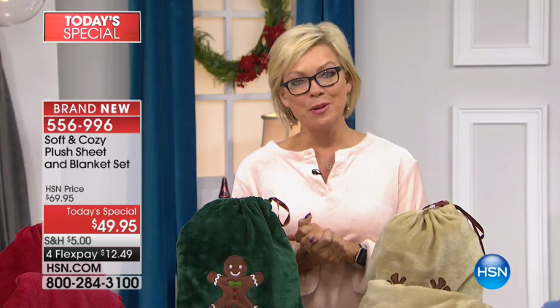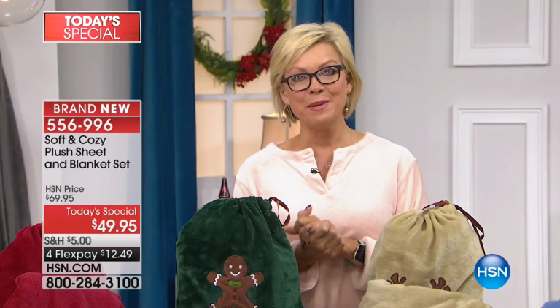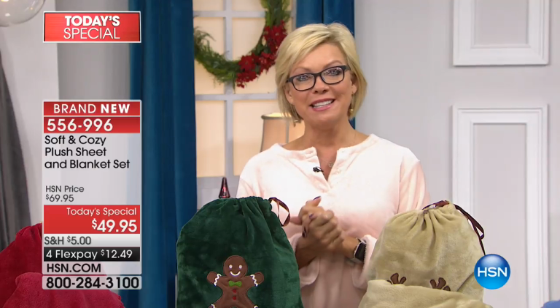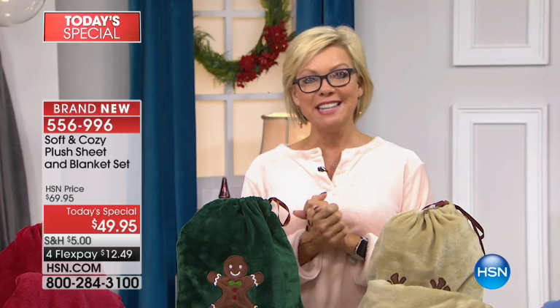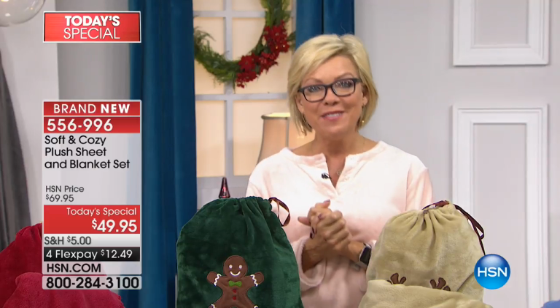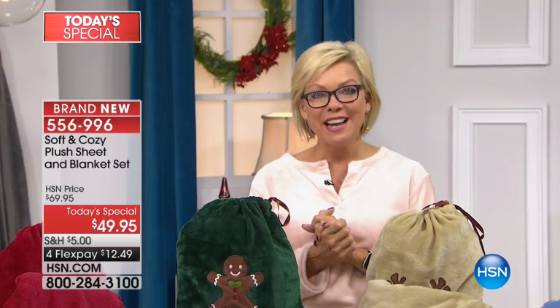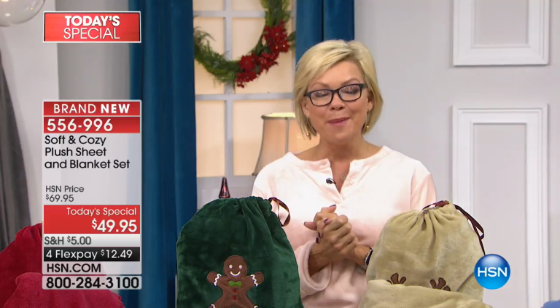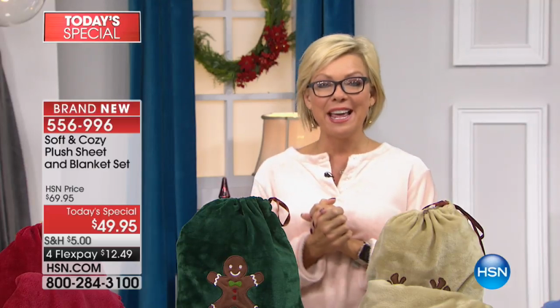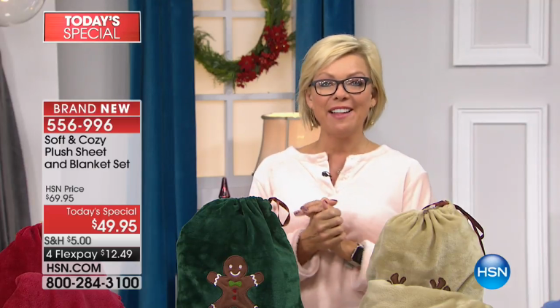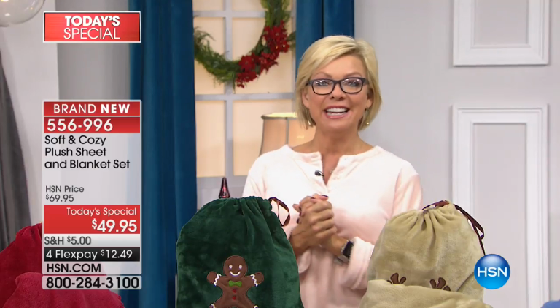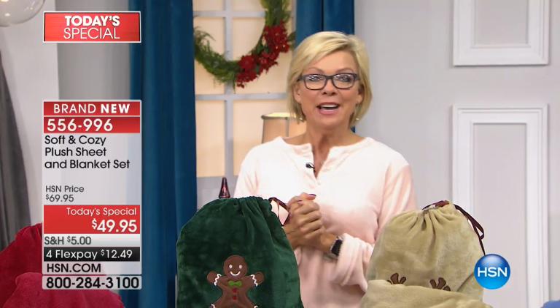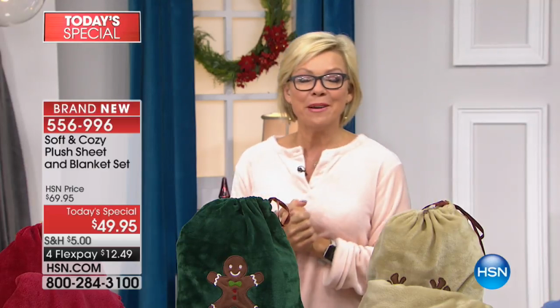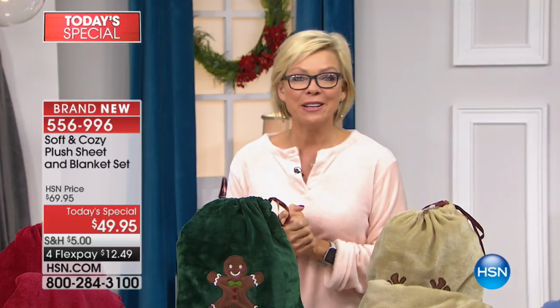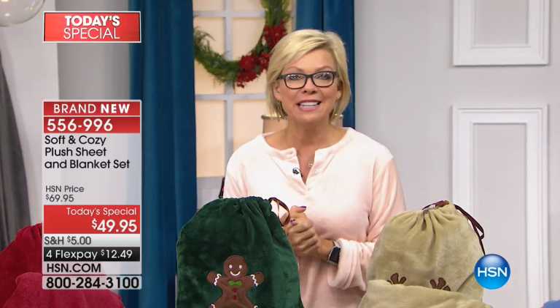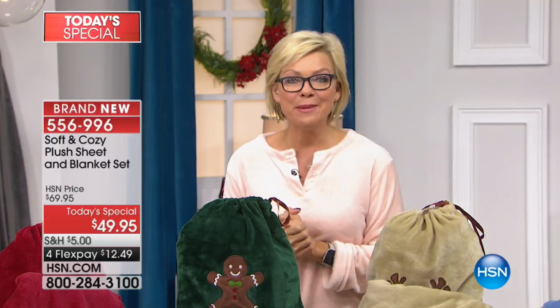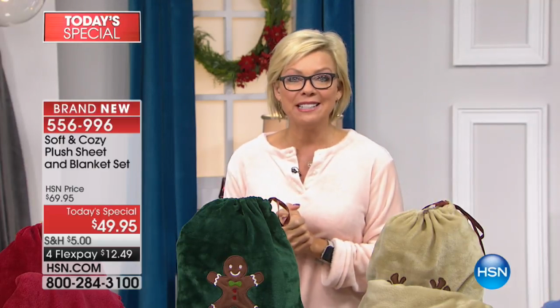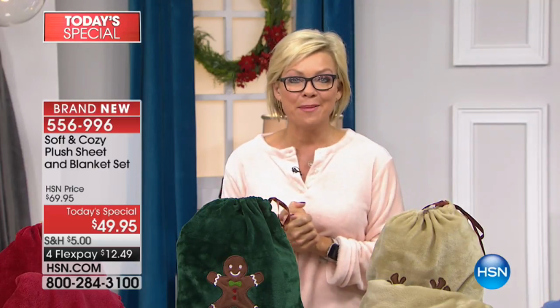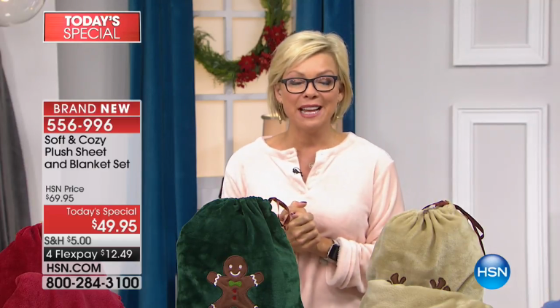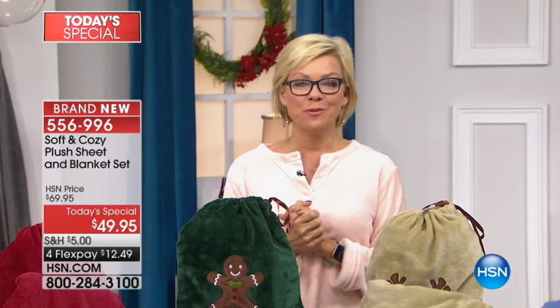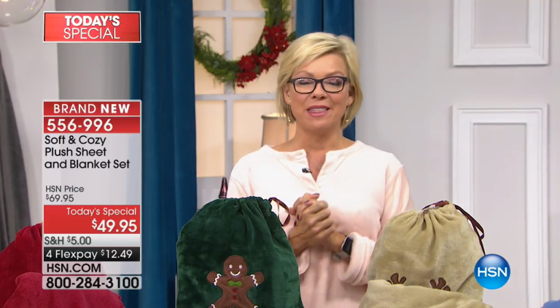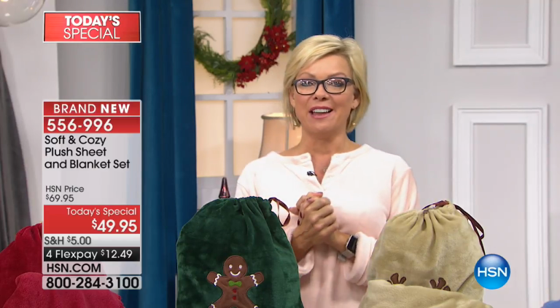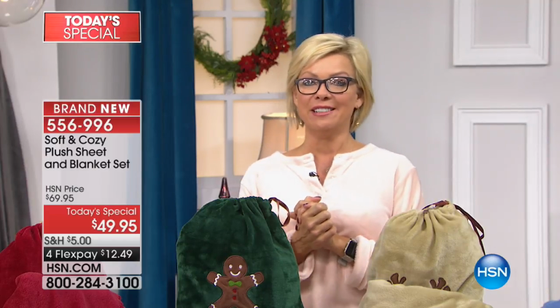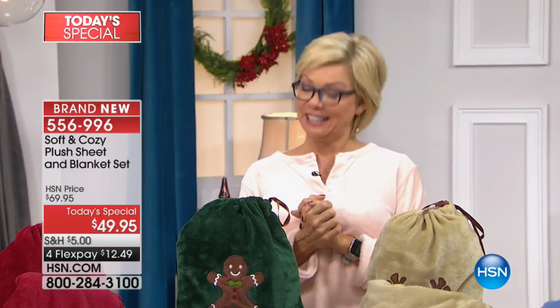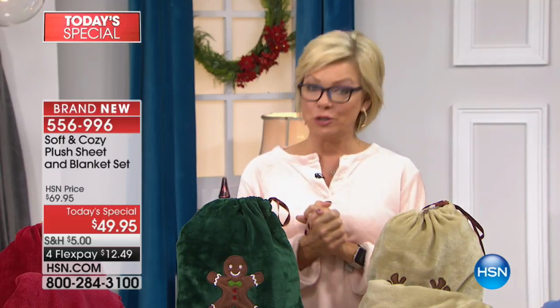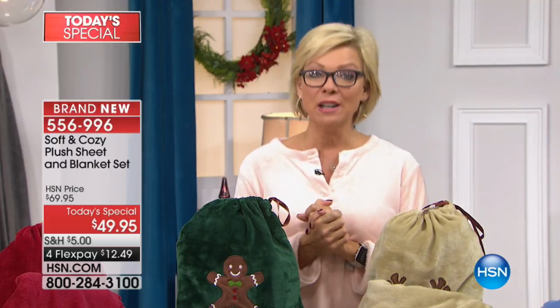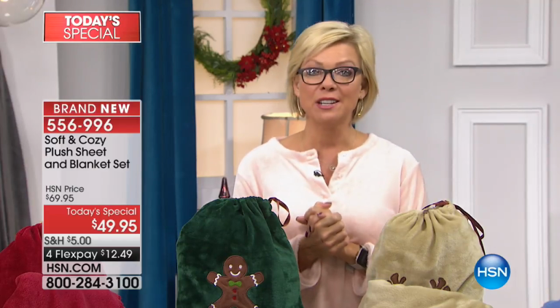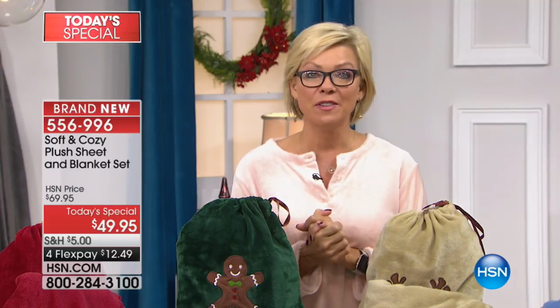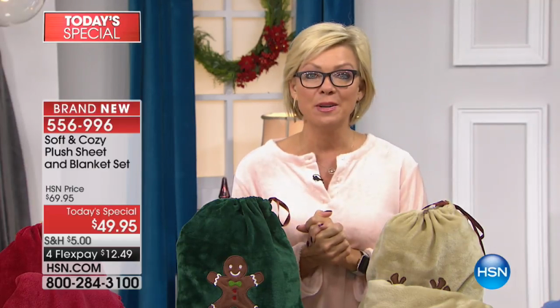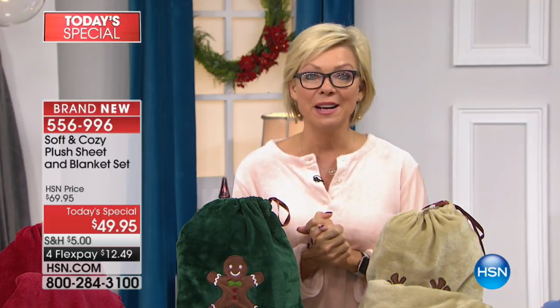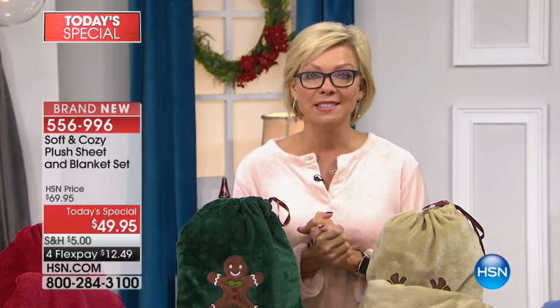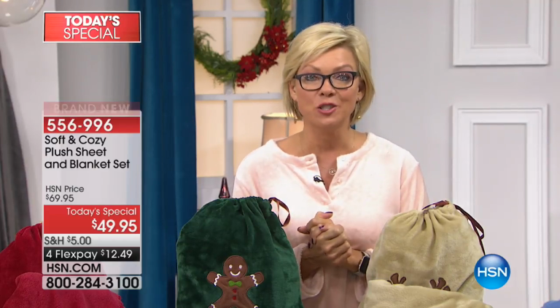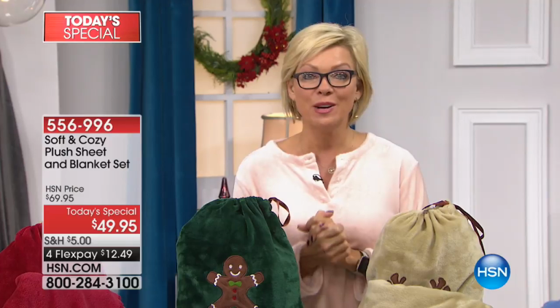Thanks for being with me this evening. I'm Callie. My friend Debbie is up next with electronics under 50 bucks. Enjoy.